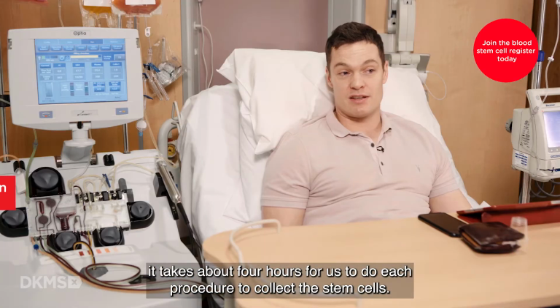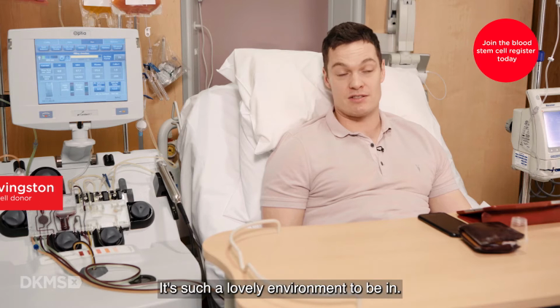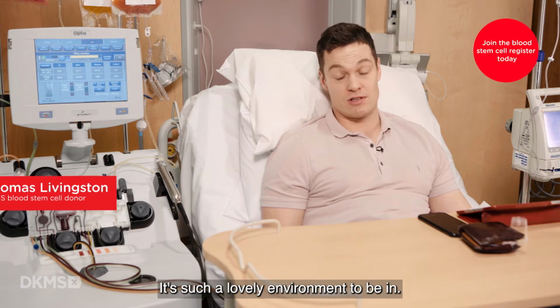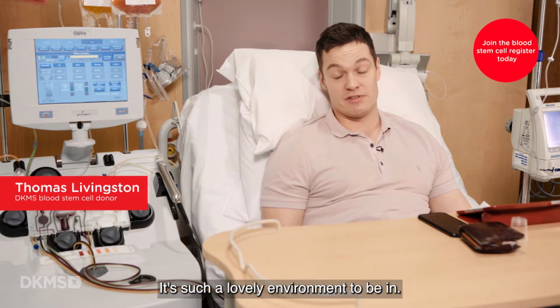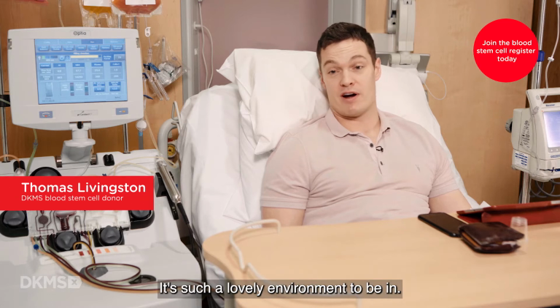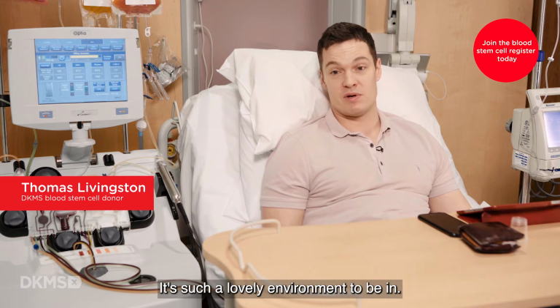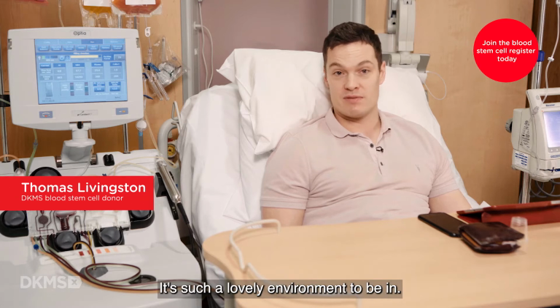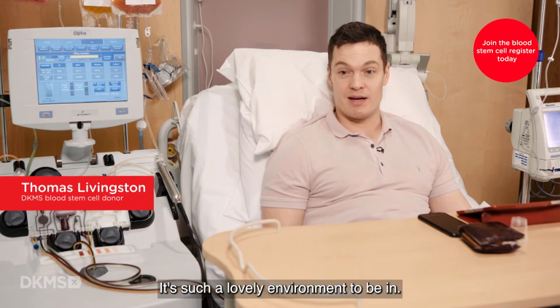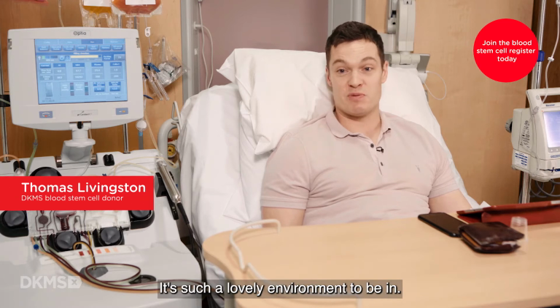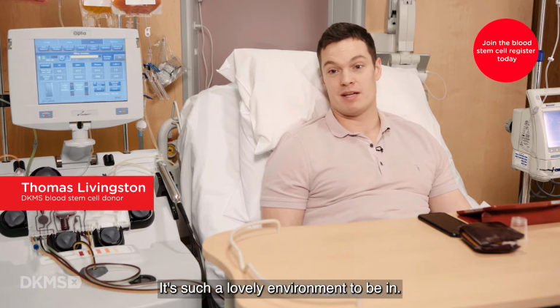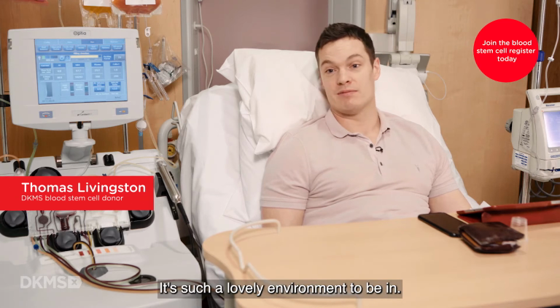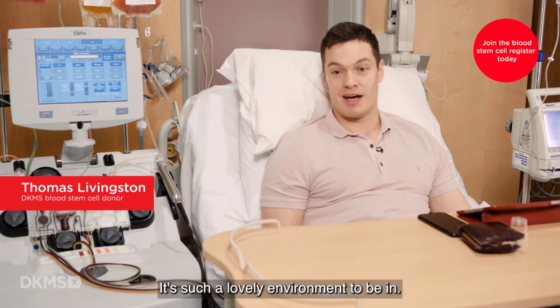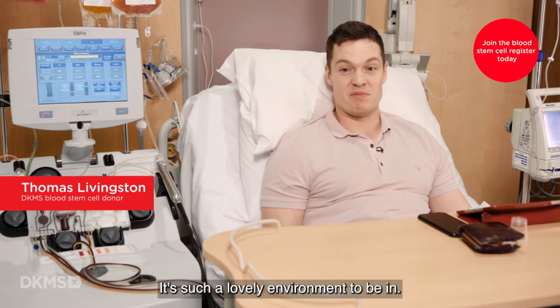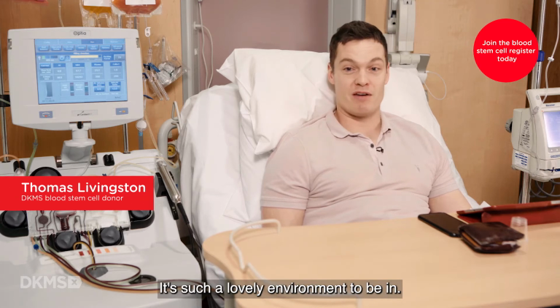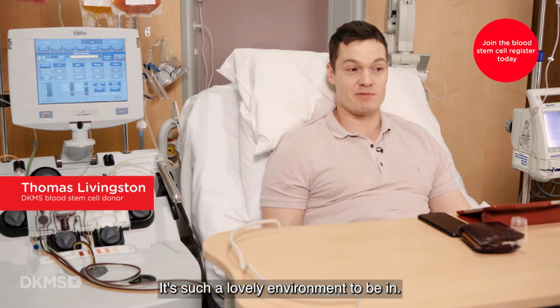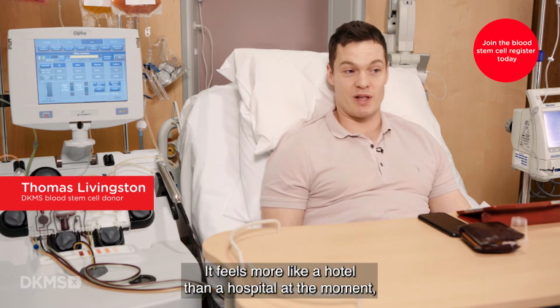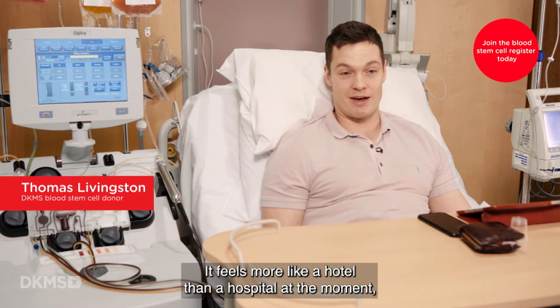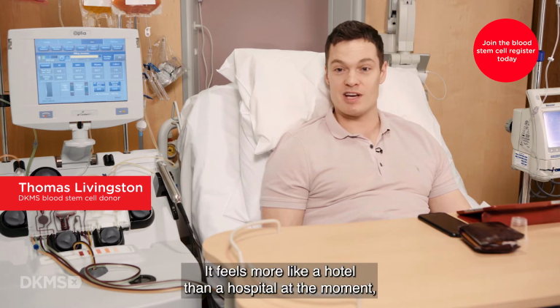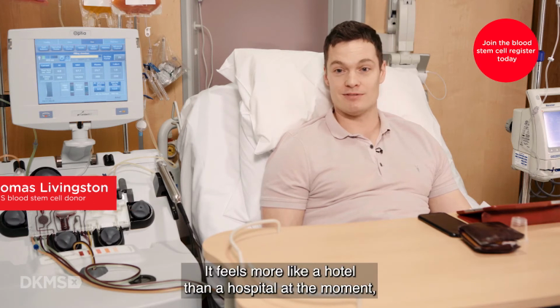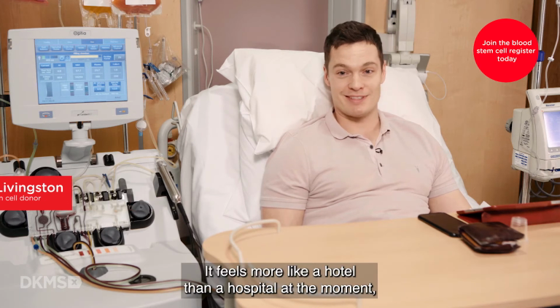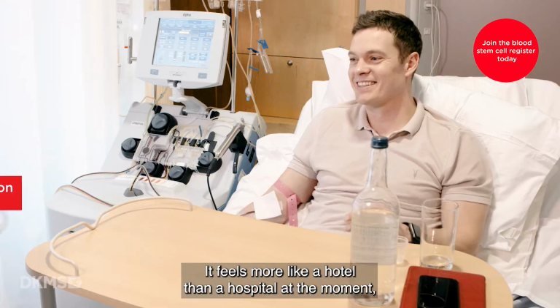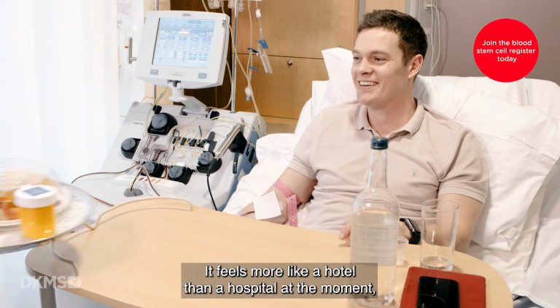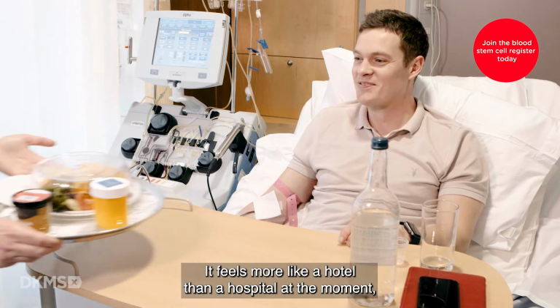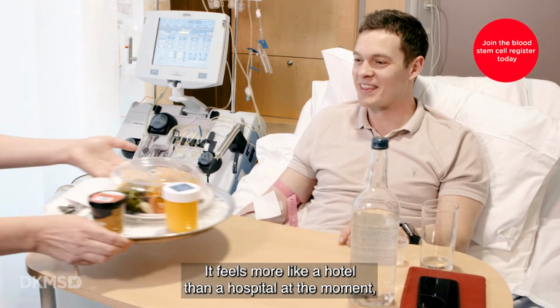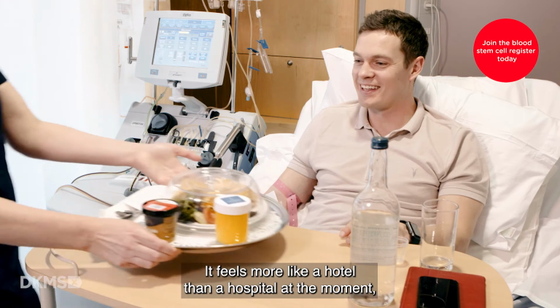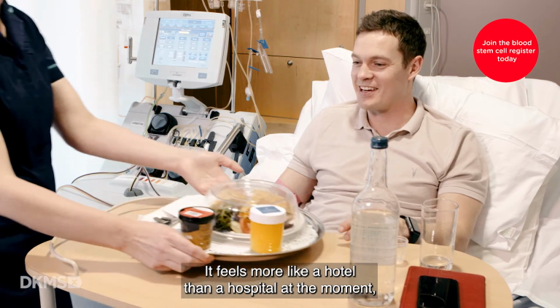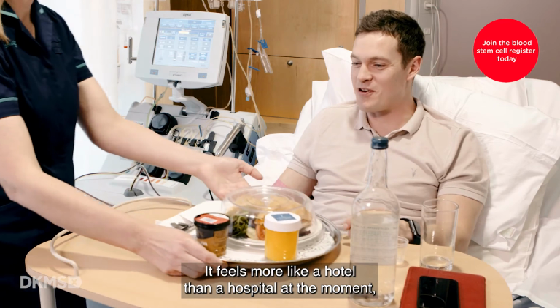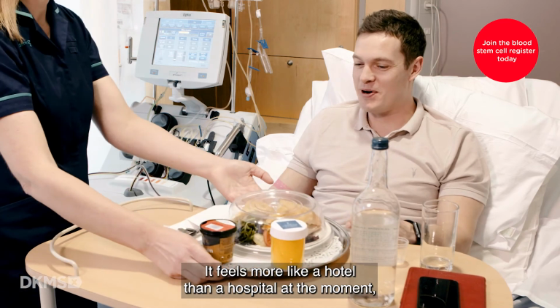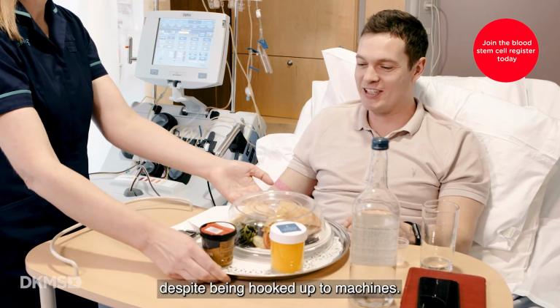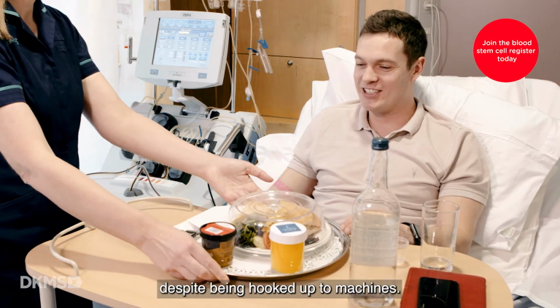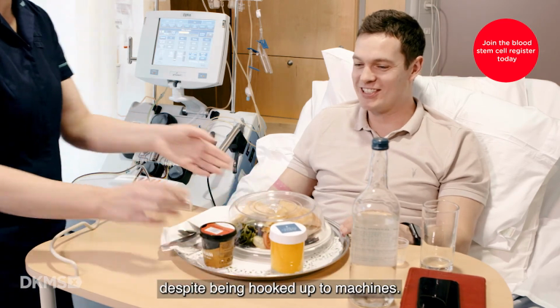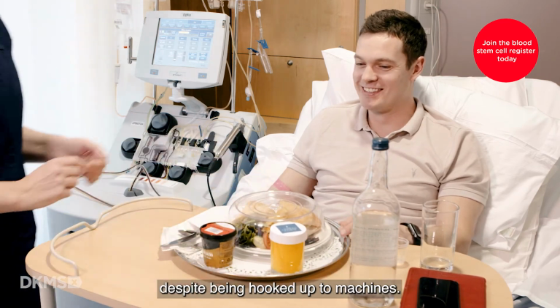It's such a lovely environment to be in. It feels more like a hotel than a hospital at the moment, despite being hooked up to machines.